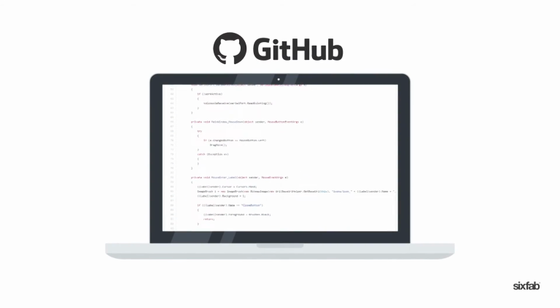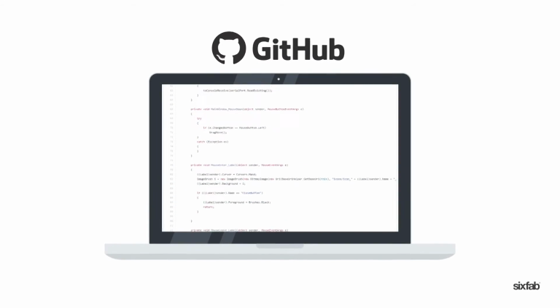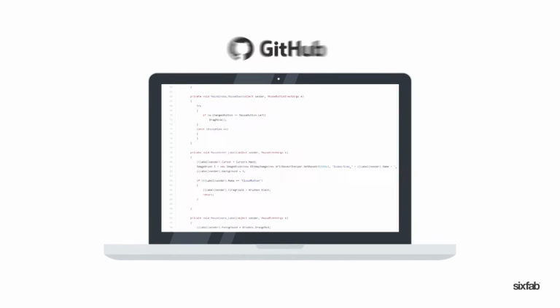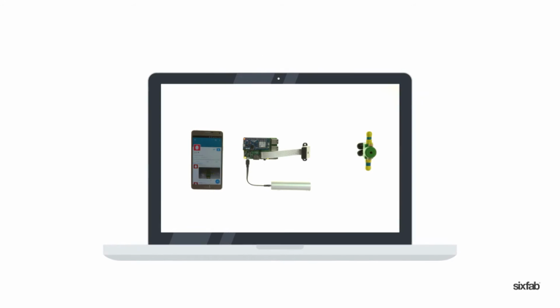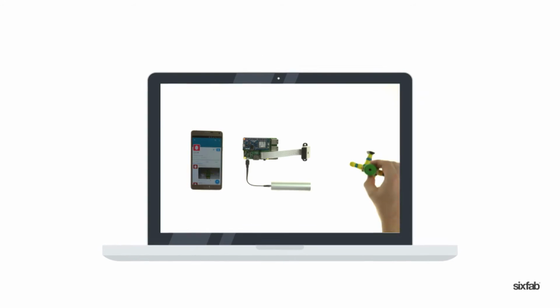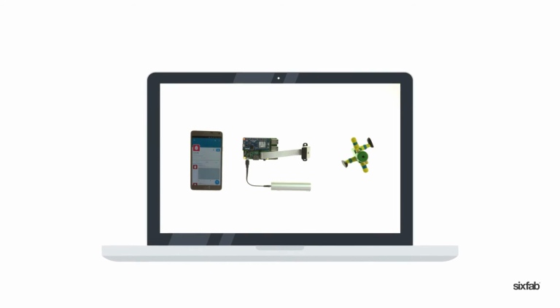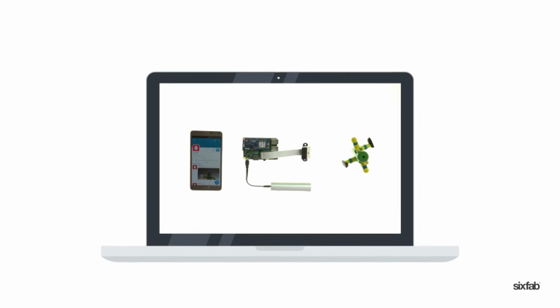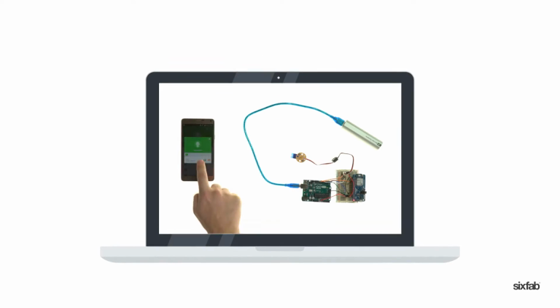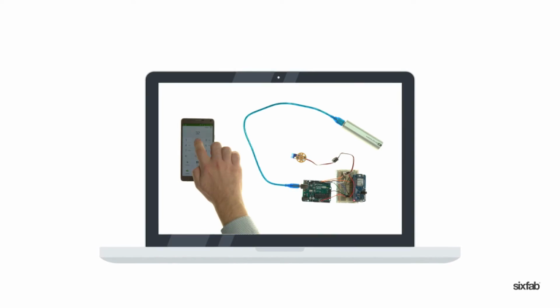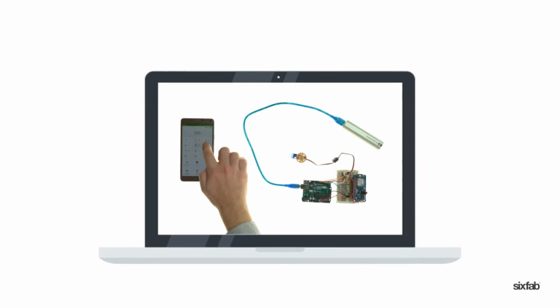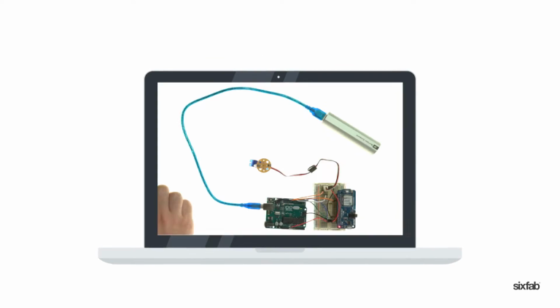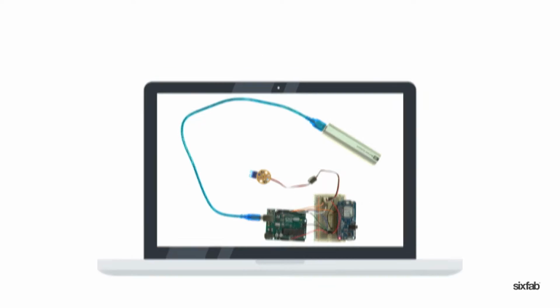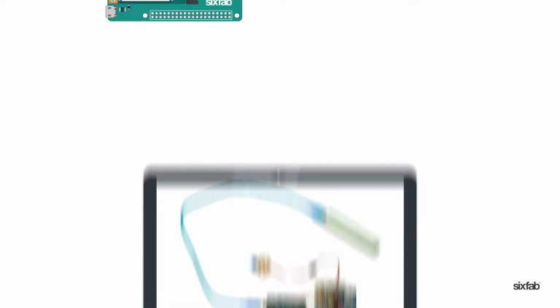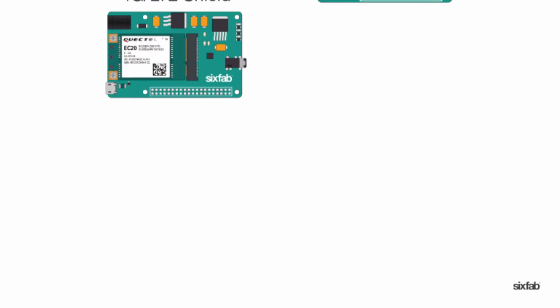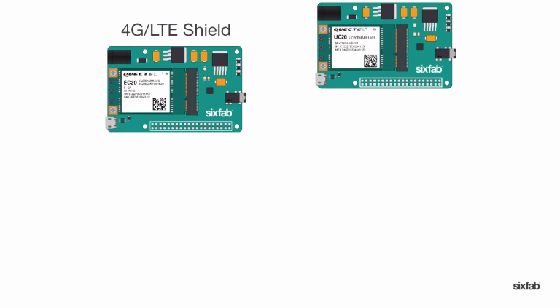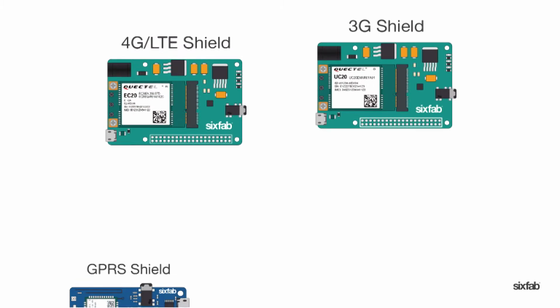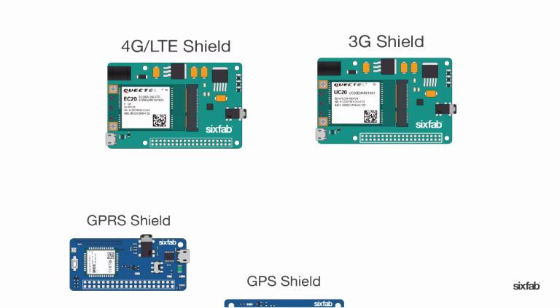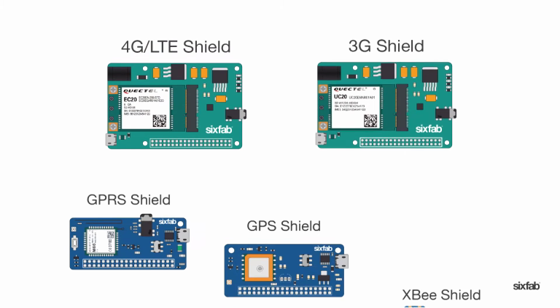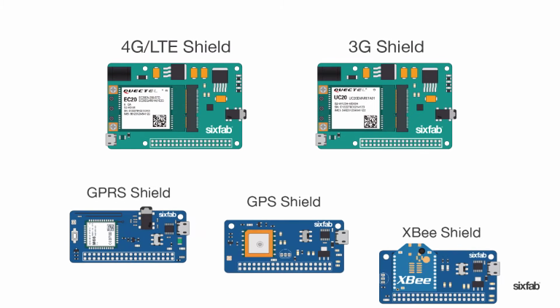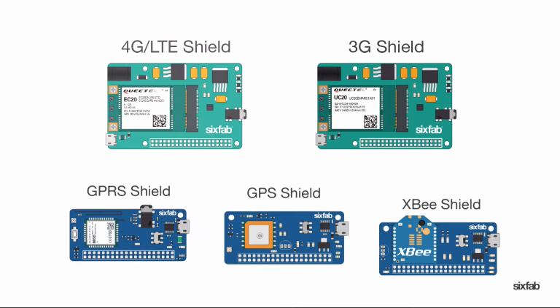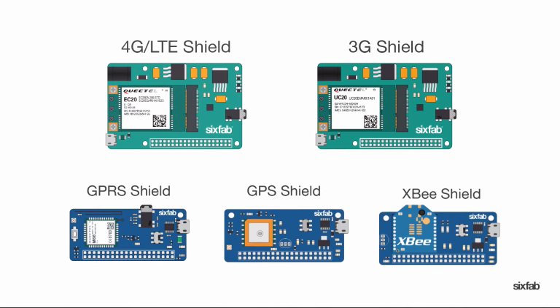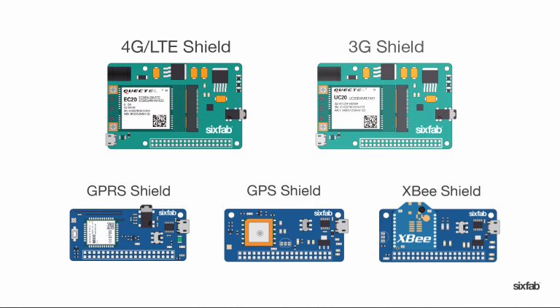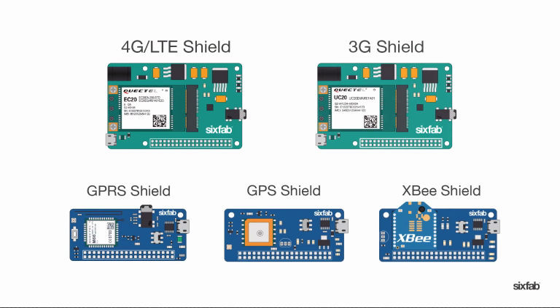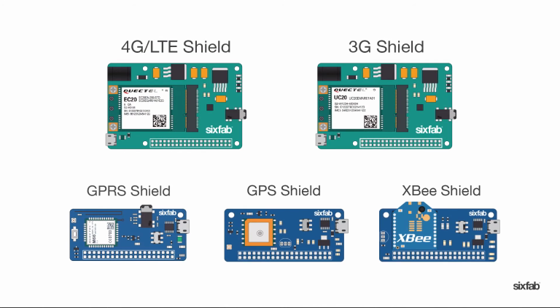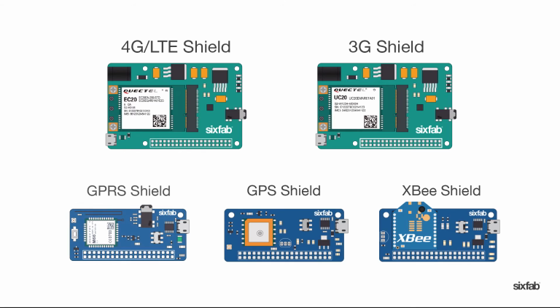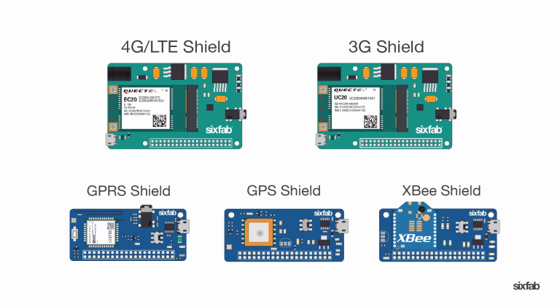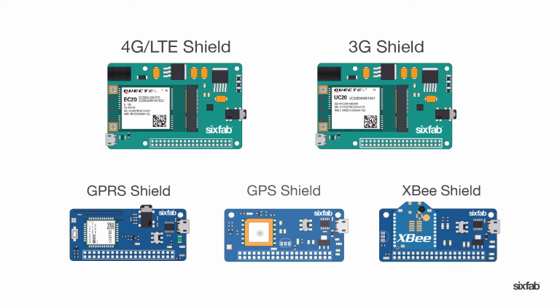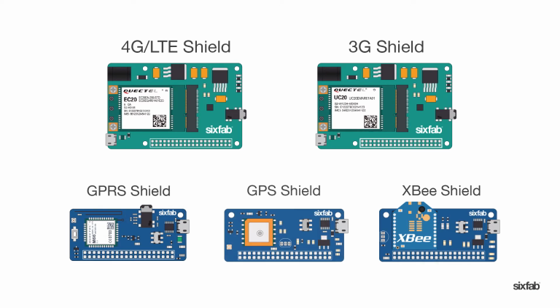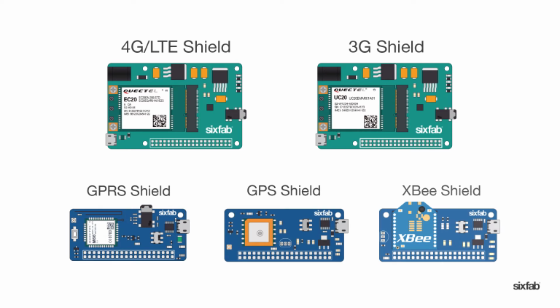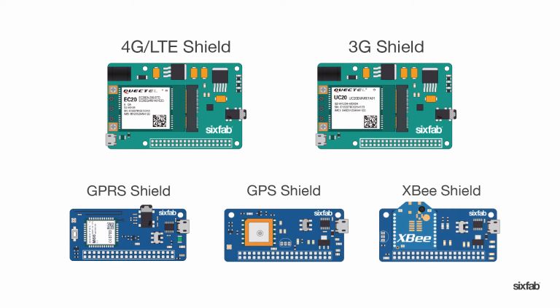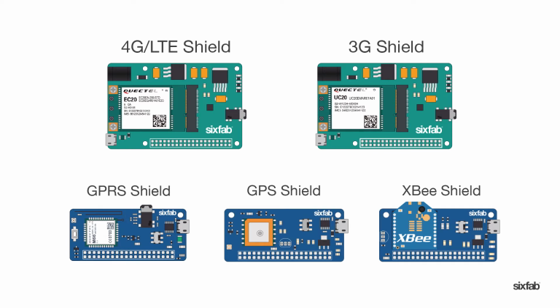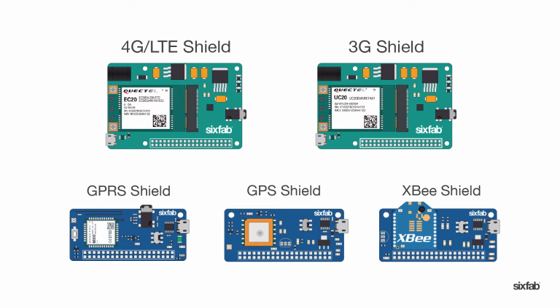Don't forget to watch our videos. Internet of Things, now, here, in your Raspberry Pi. Choose your connection.